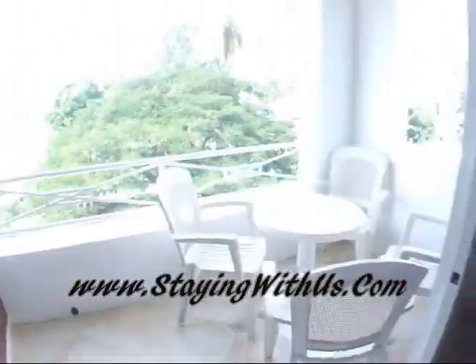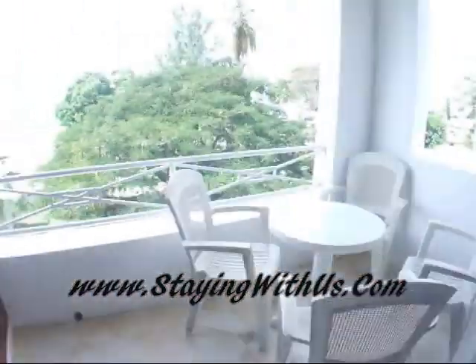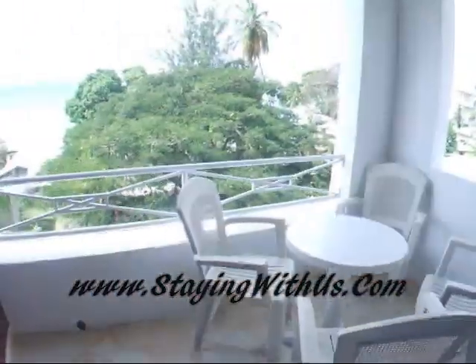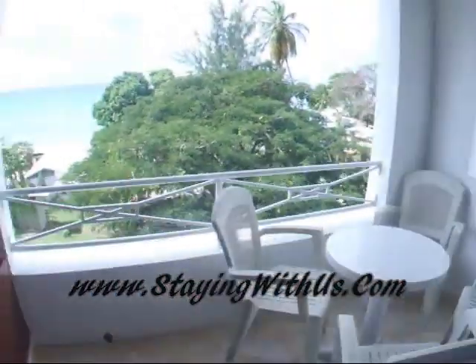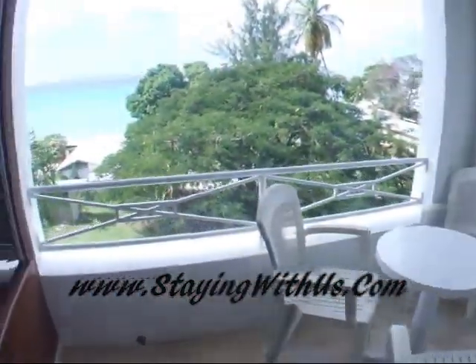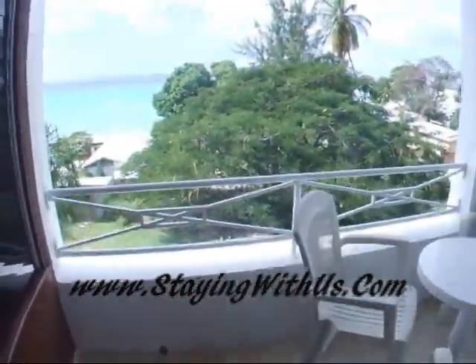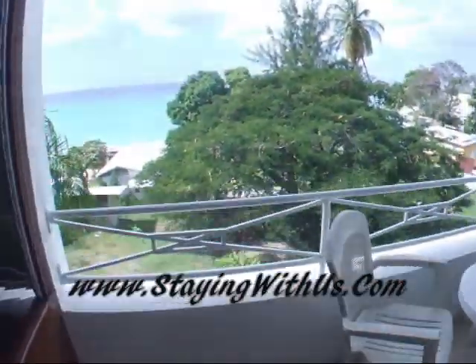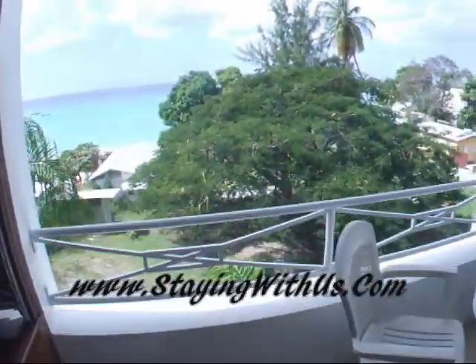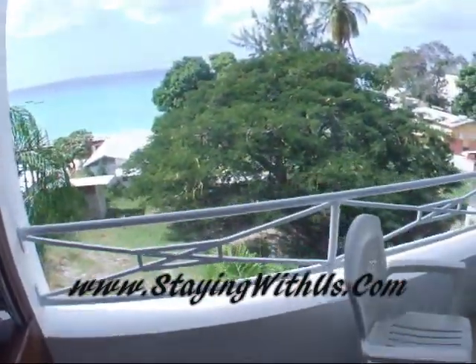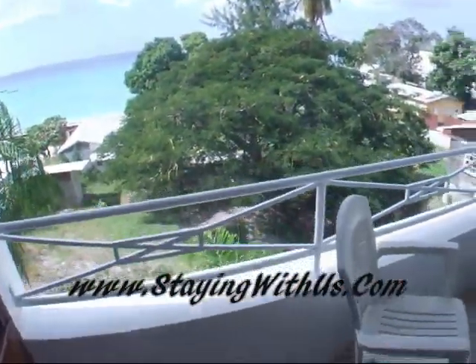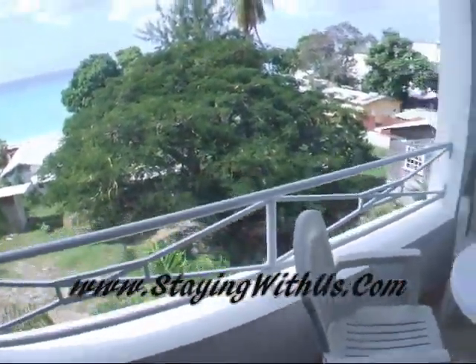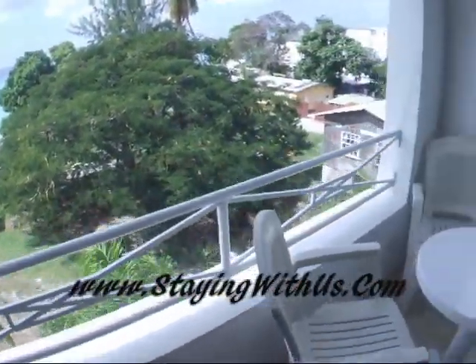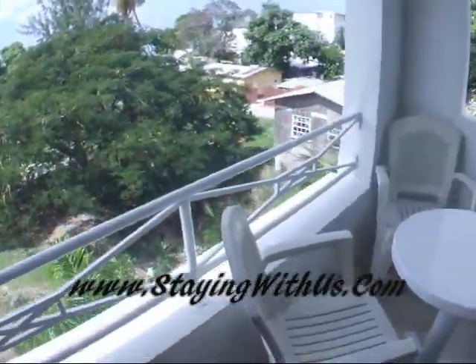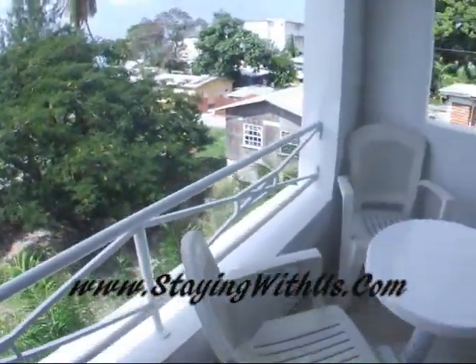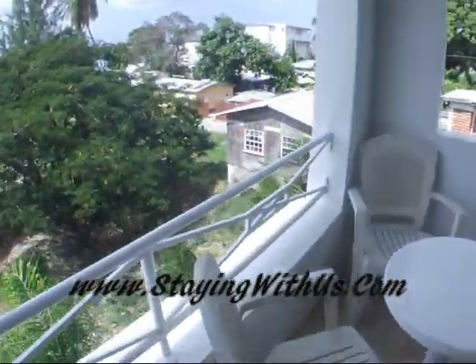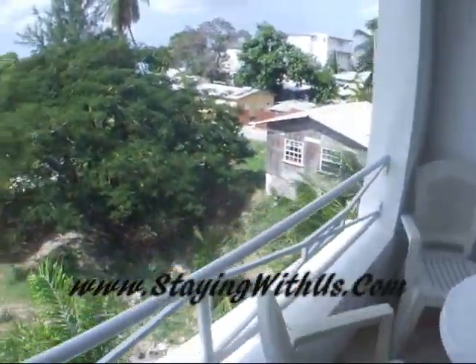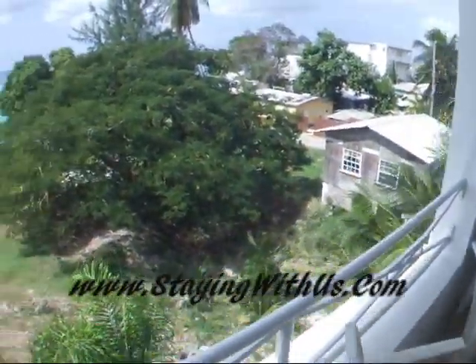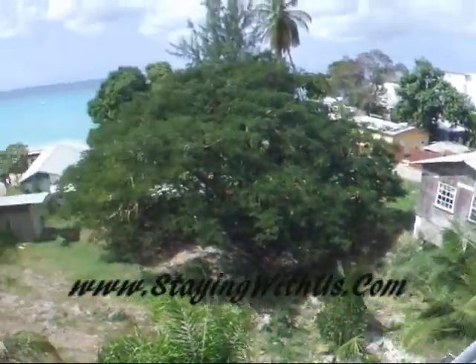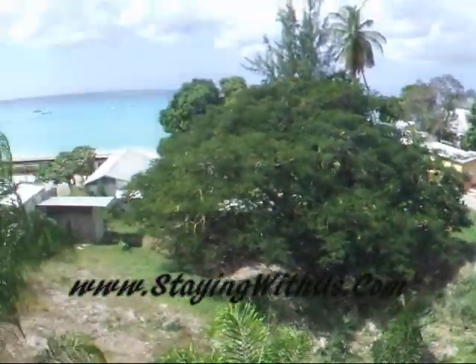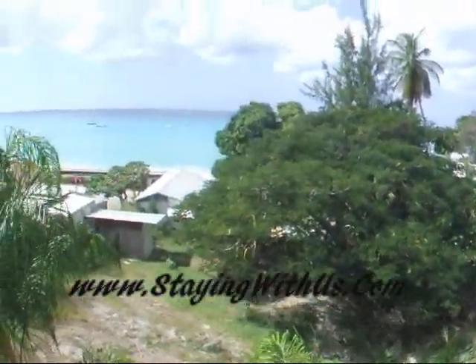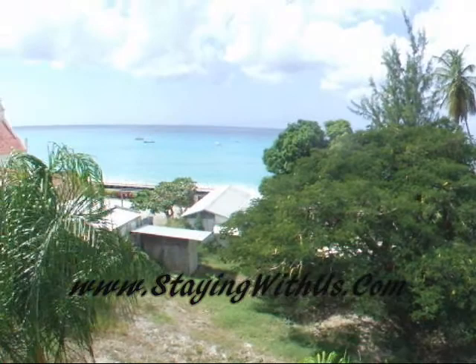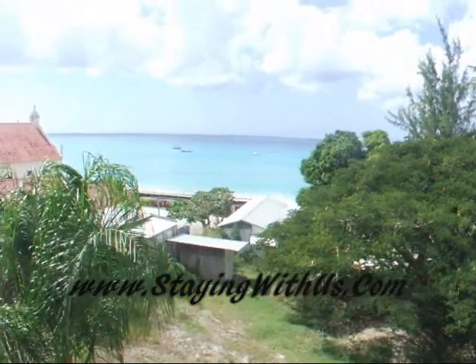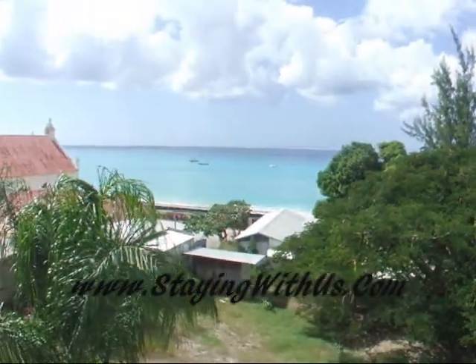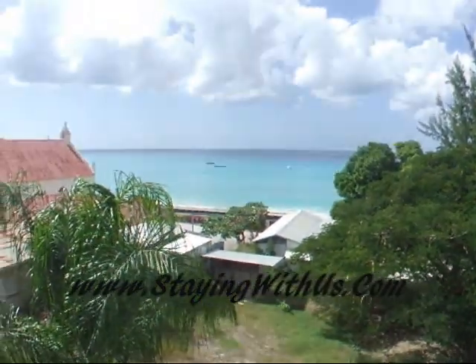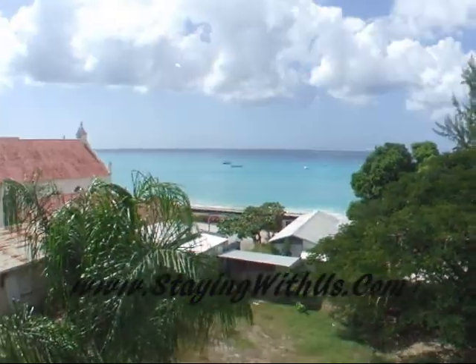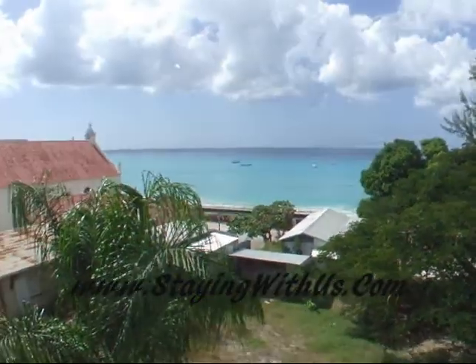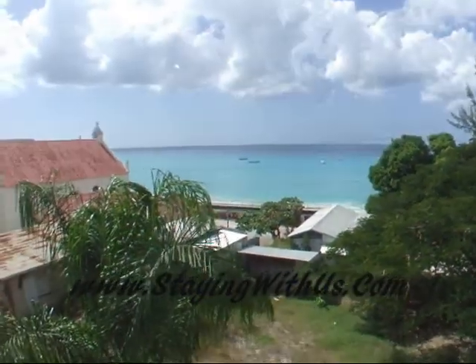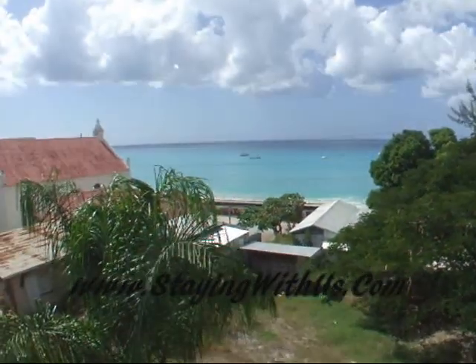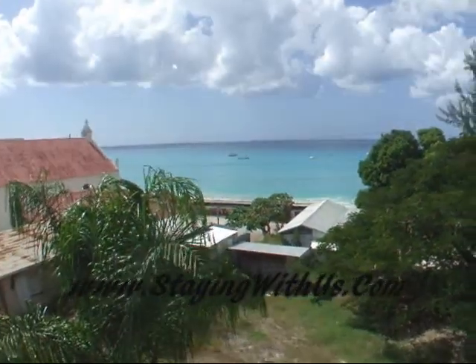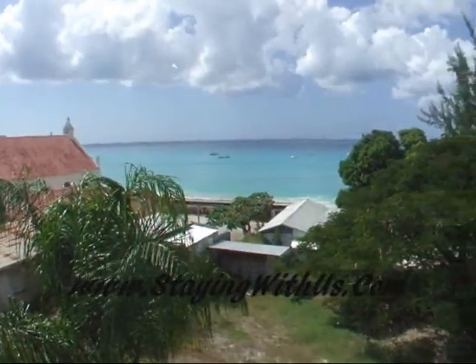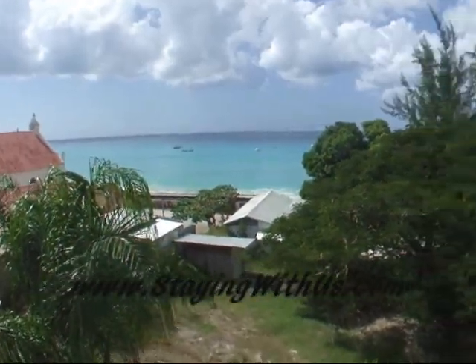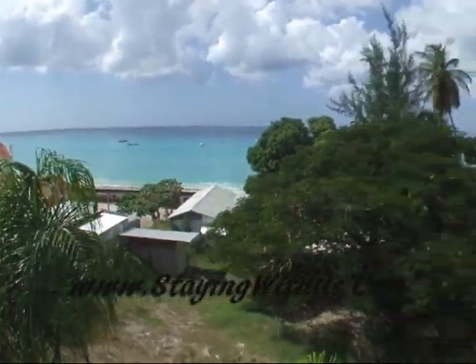I'm not sure of the exact pricing yet — I will post it online. The ocean — that's where we just came from.